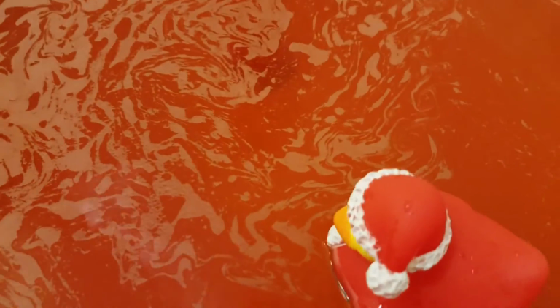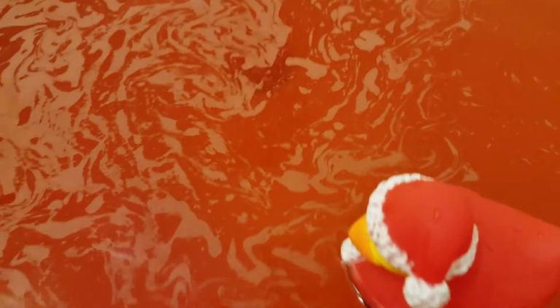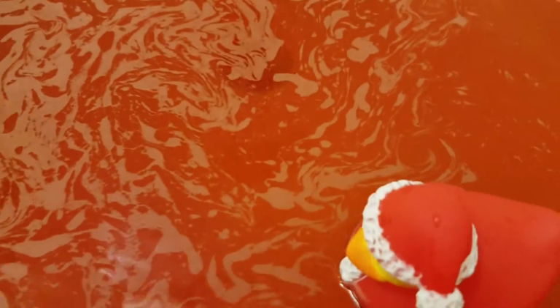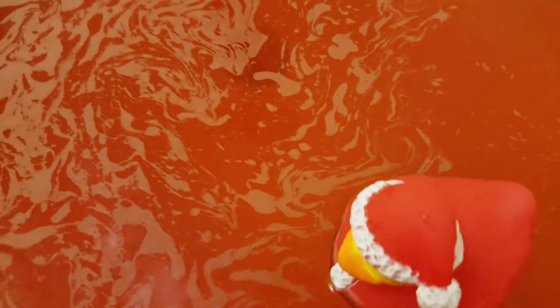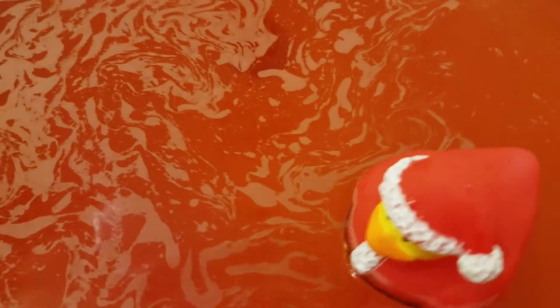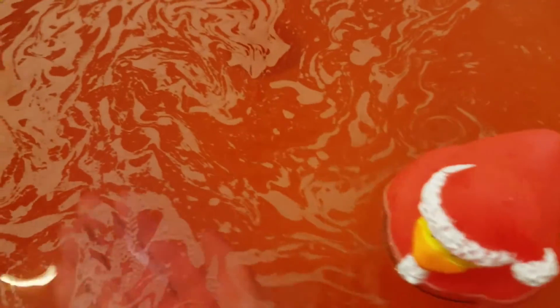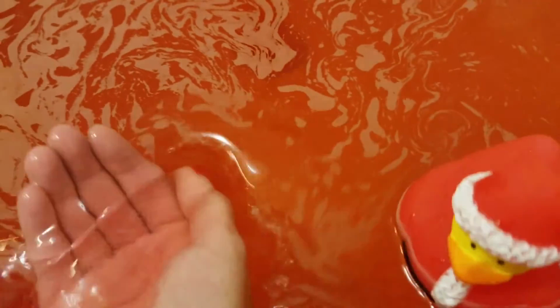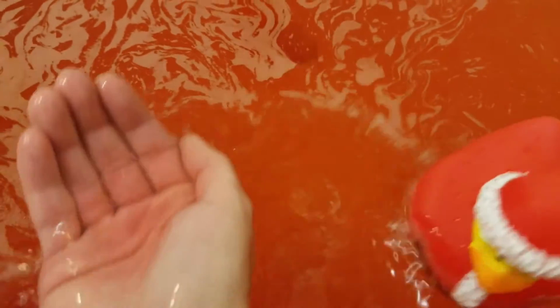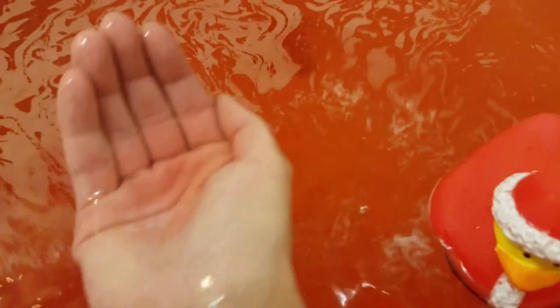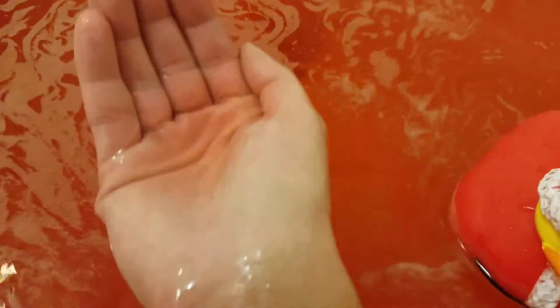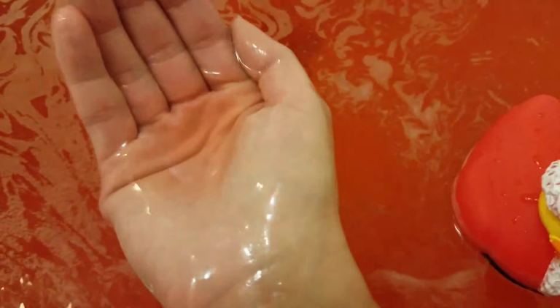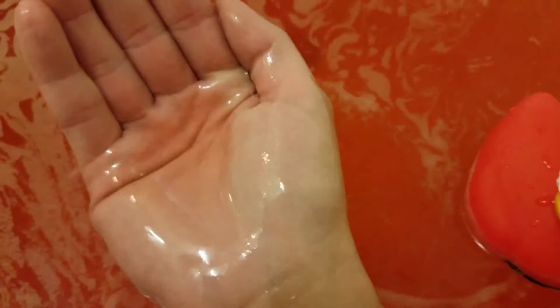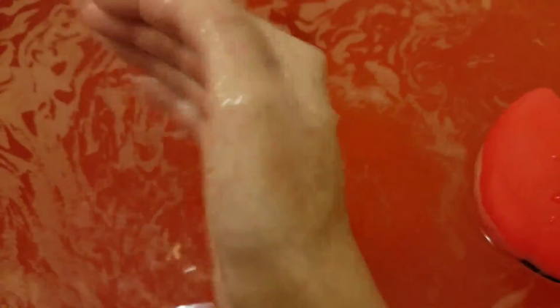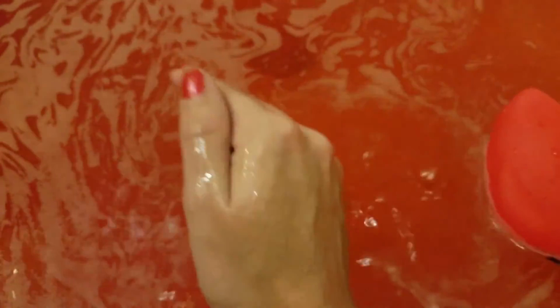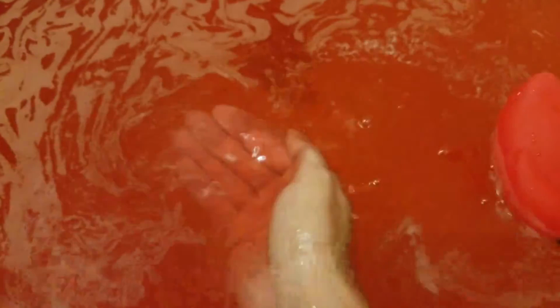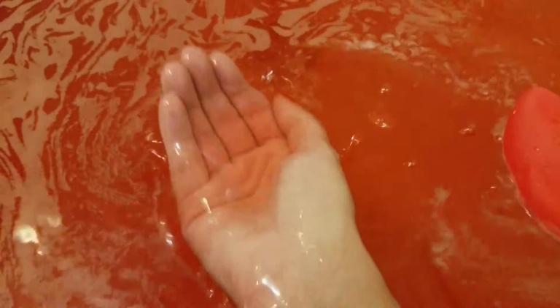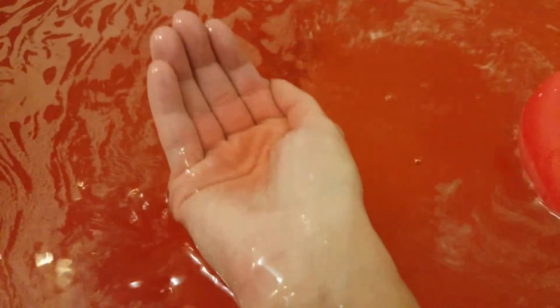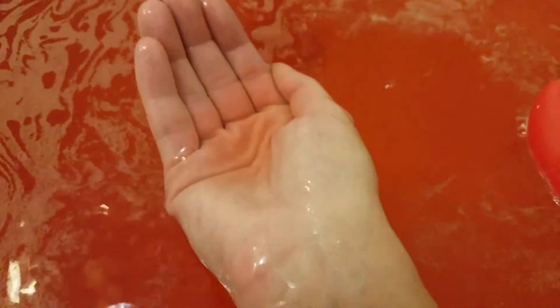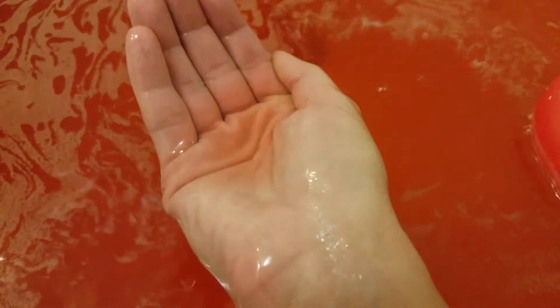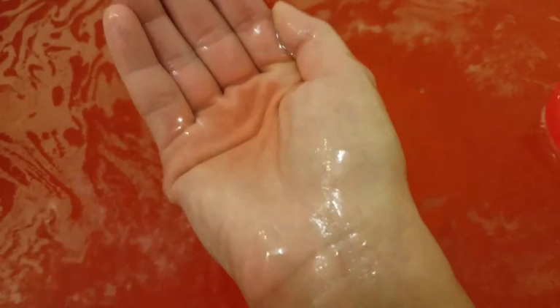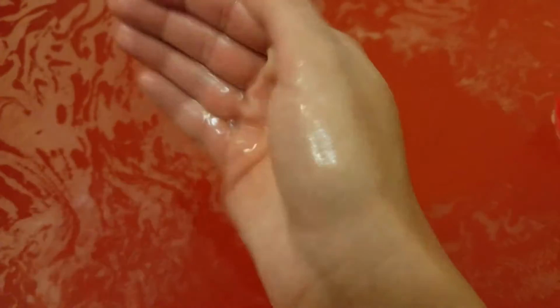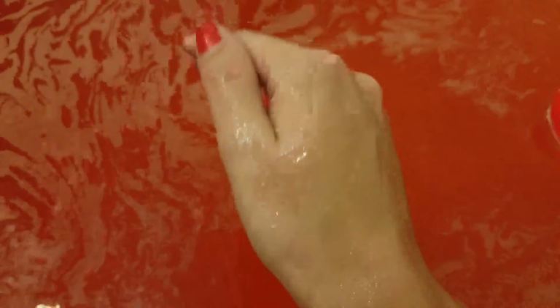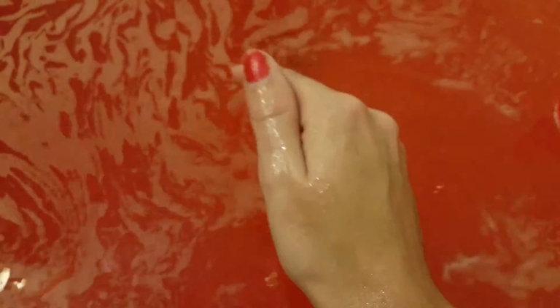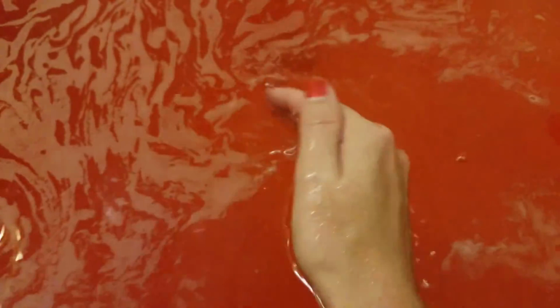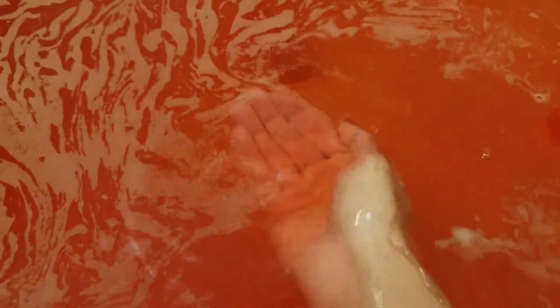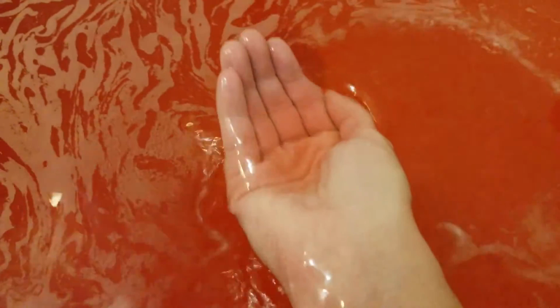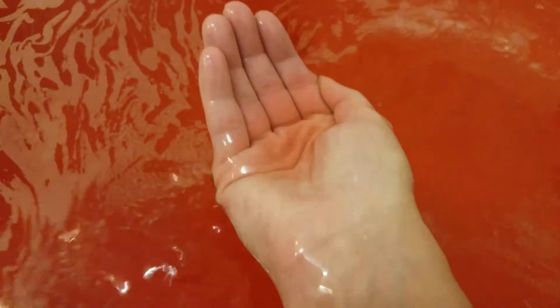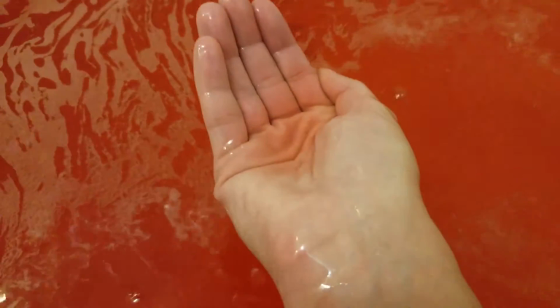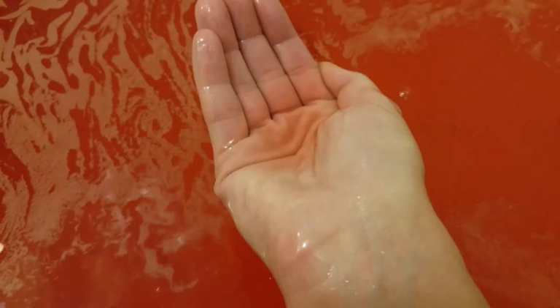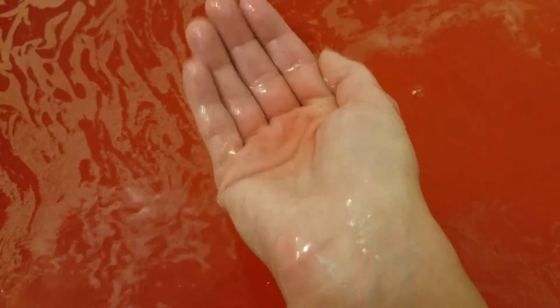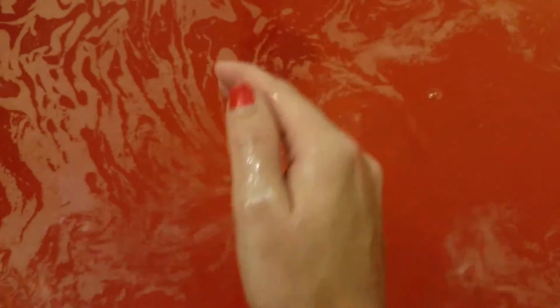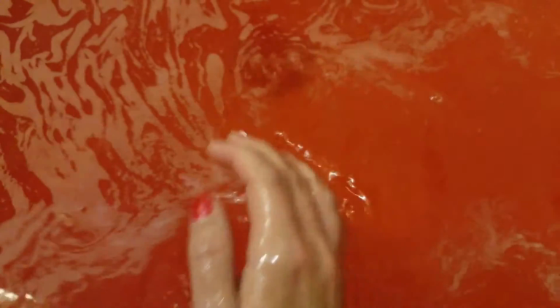I am looking at the water and noticing that it's actually colored highly. When I scoop up some water, it's still red in my hand.